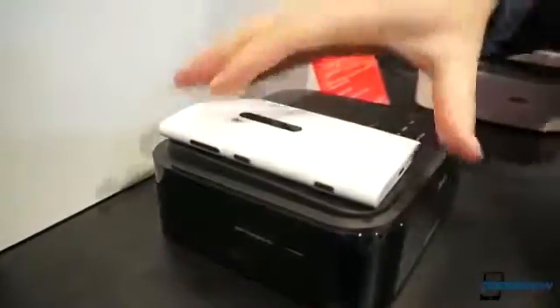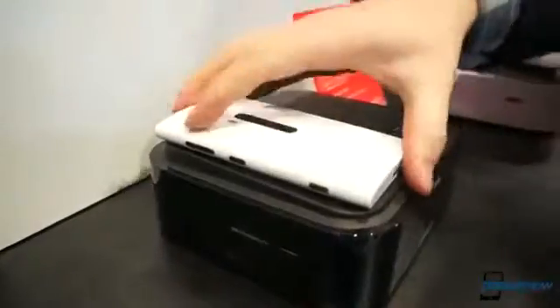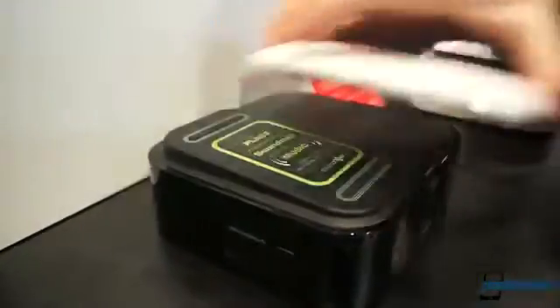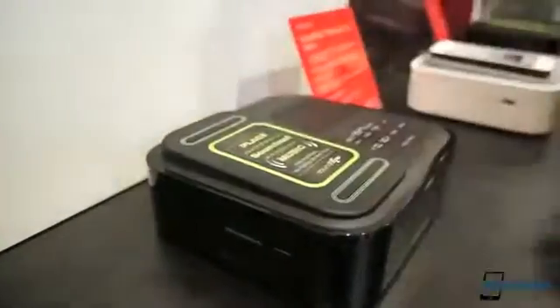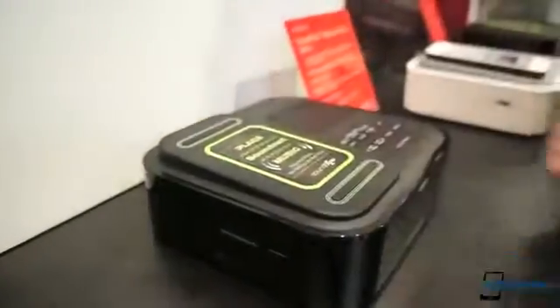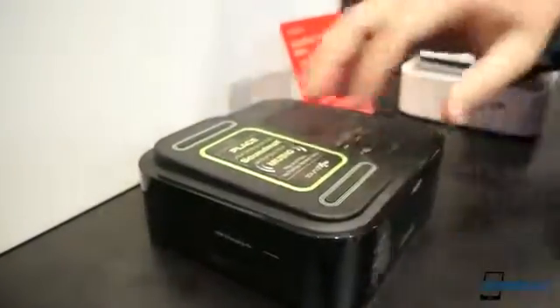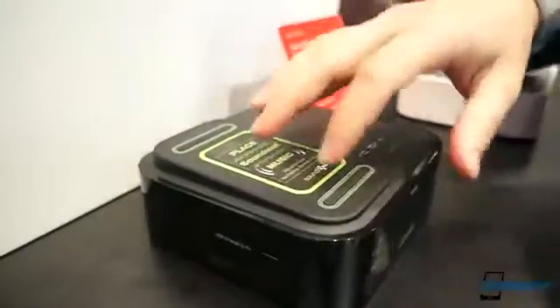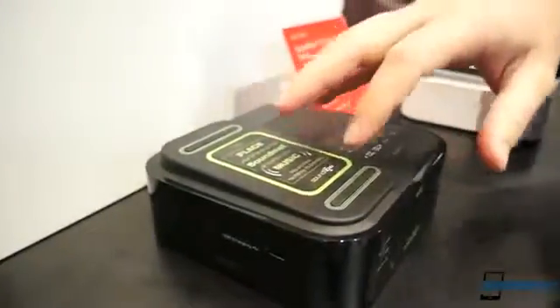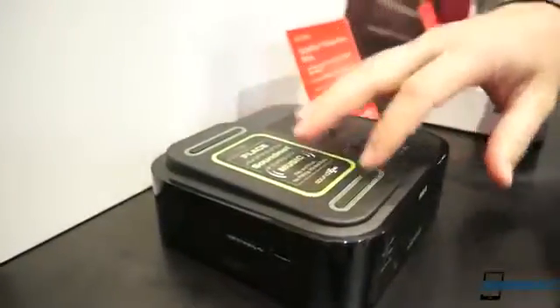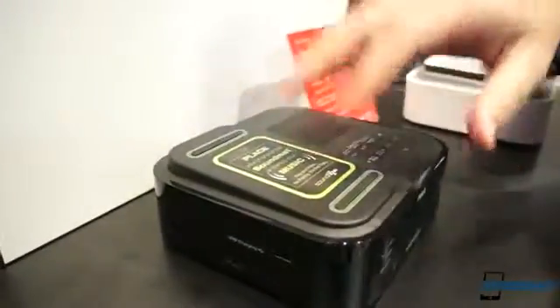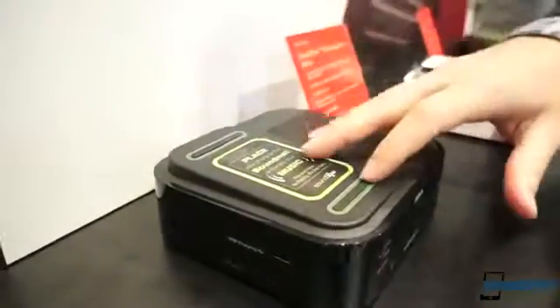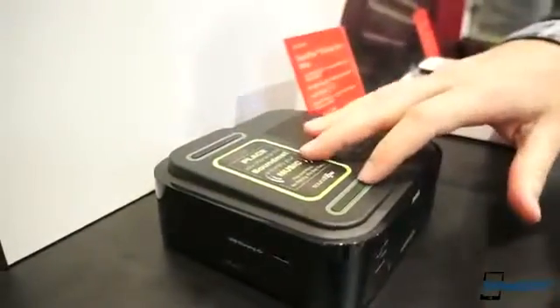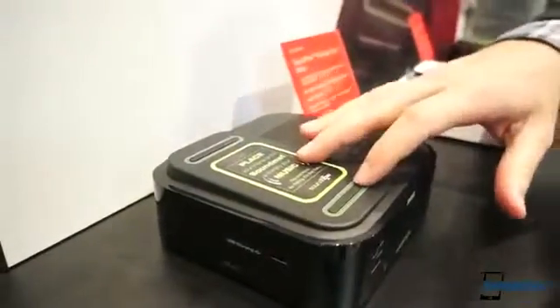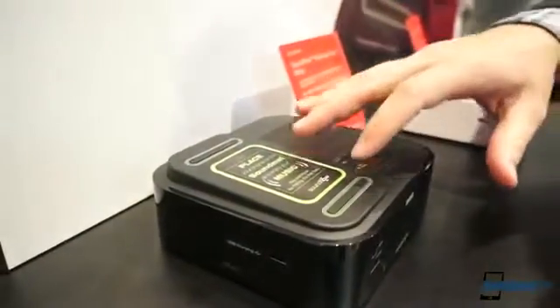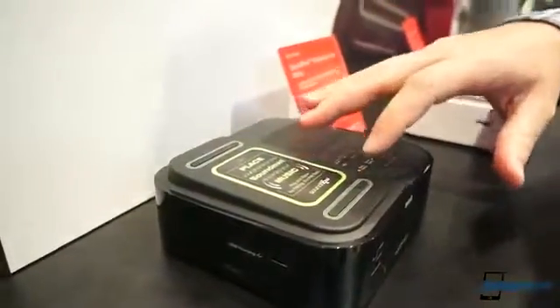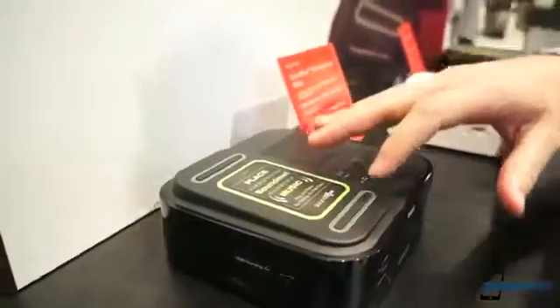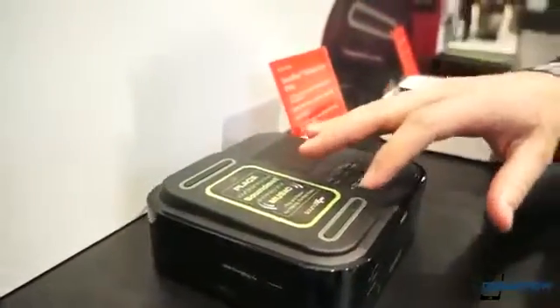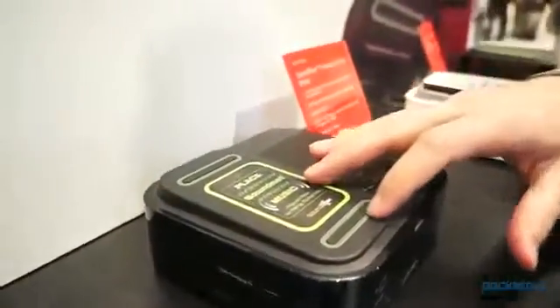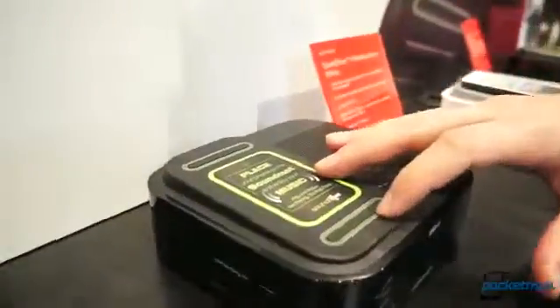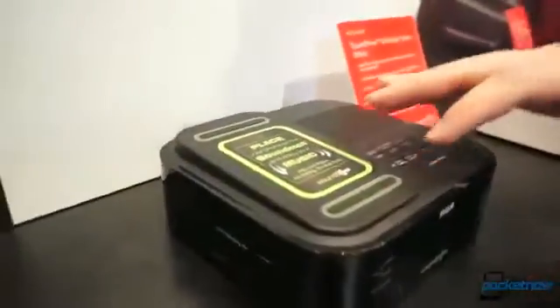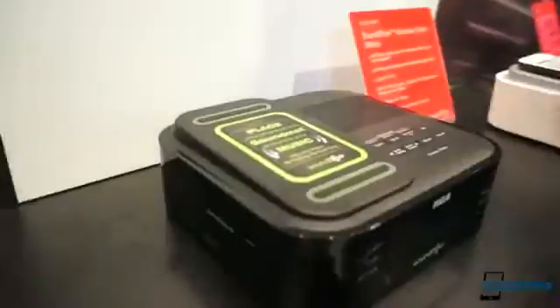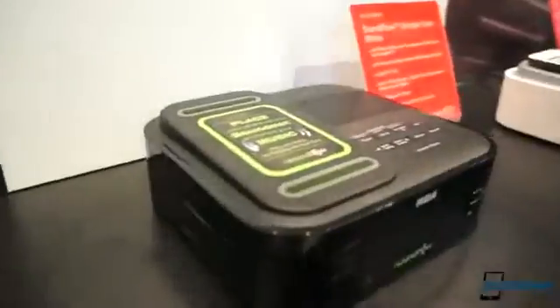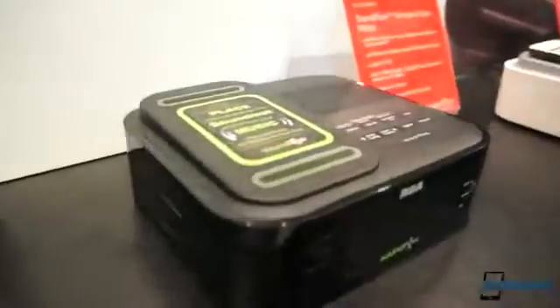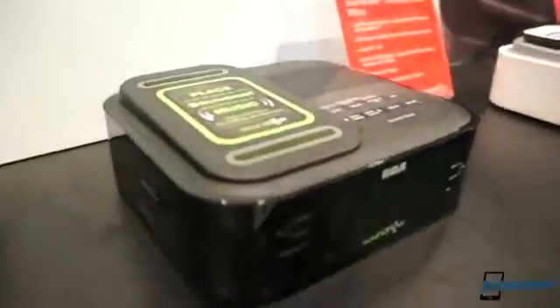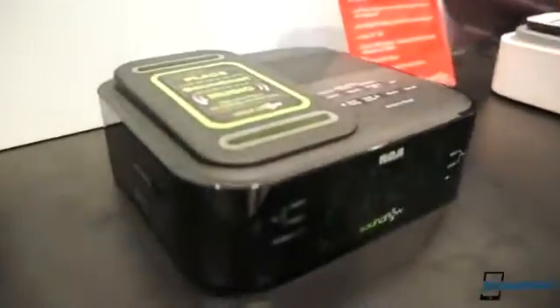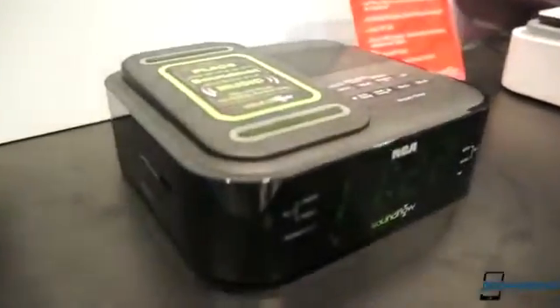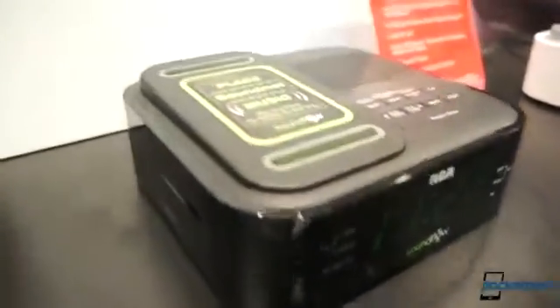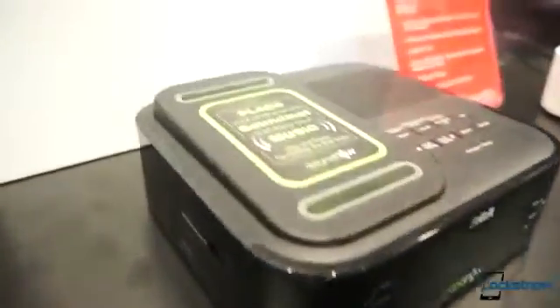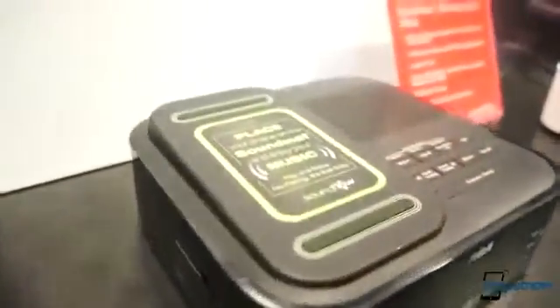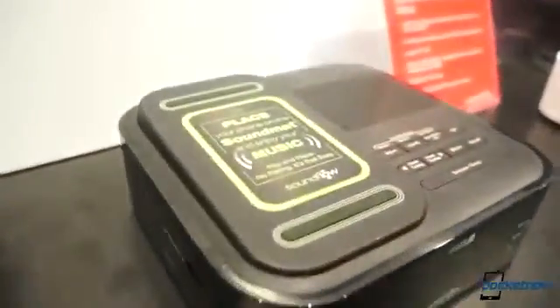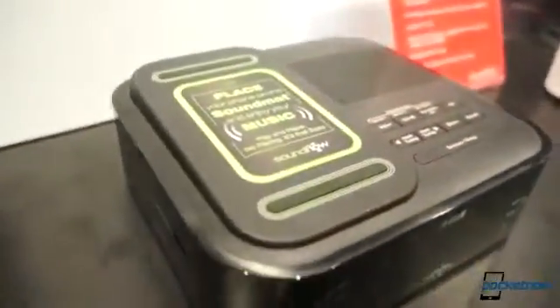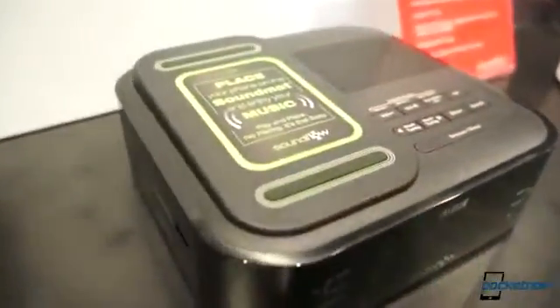I'm not playing any music right now. This actually amplifies the audio coming from your speaker. It doesn't require Bluetooth, Wi-Fi, or anything of the sort.